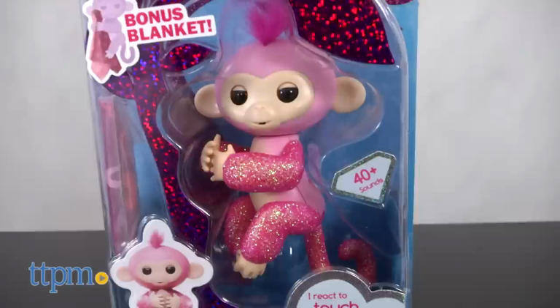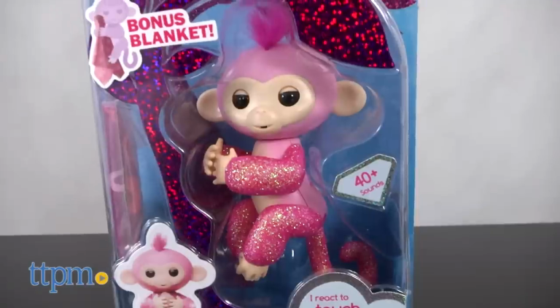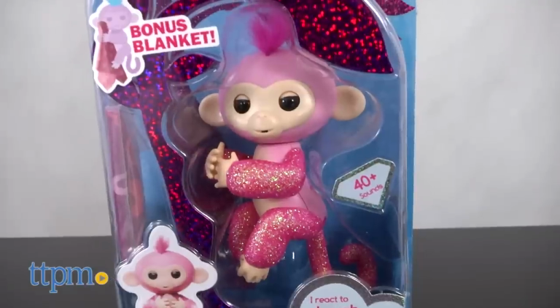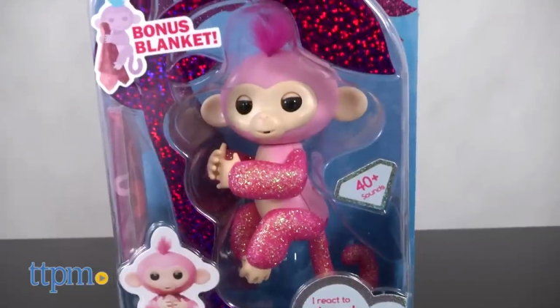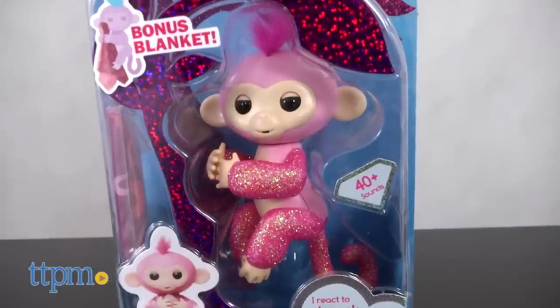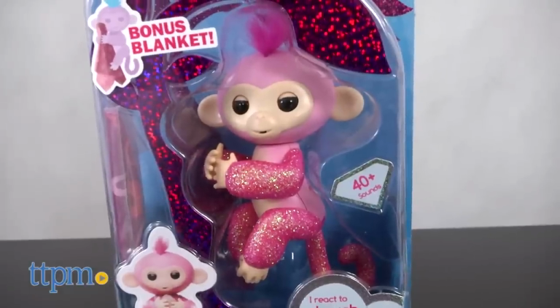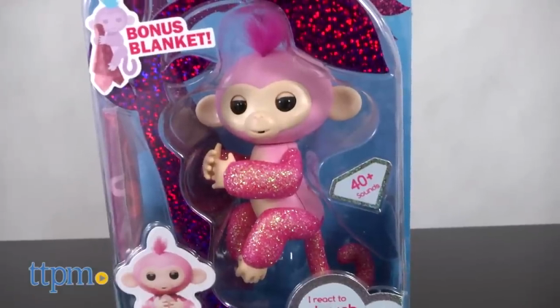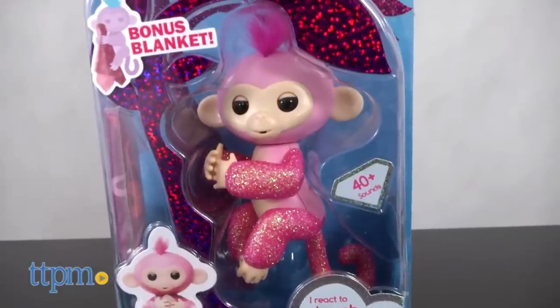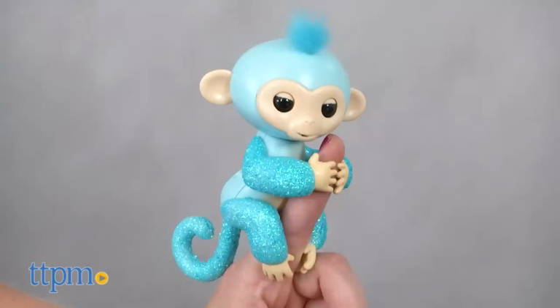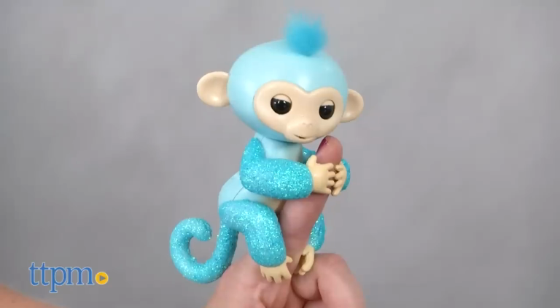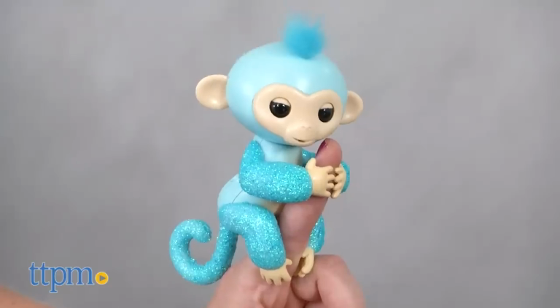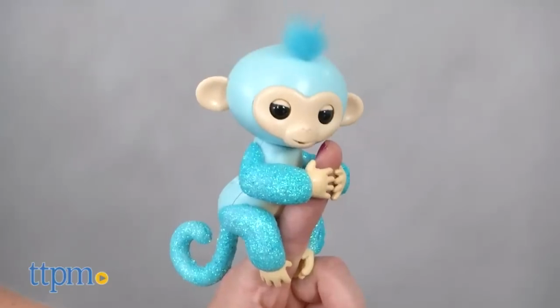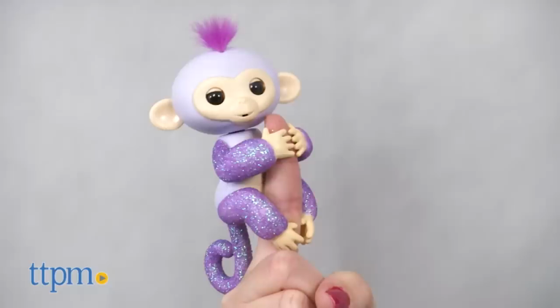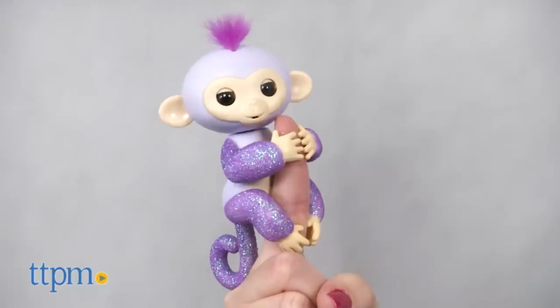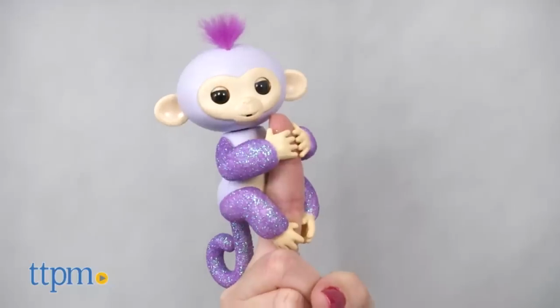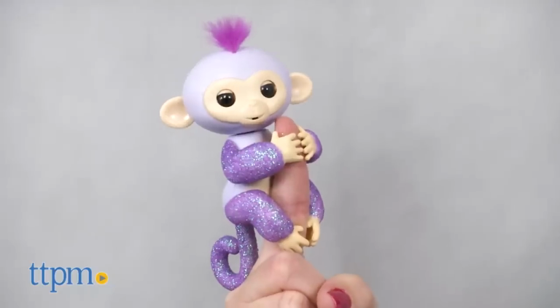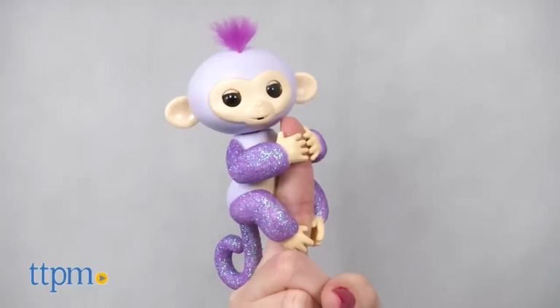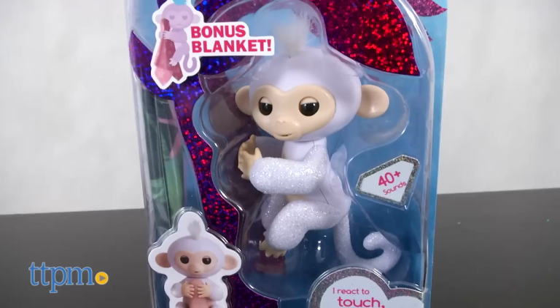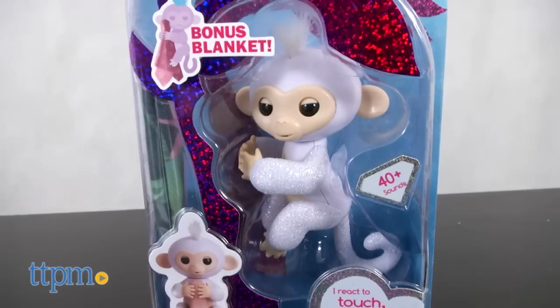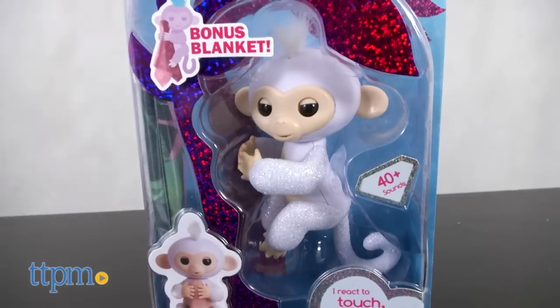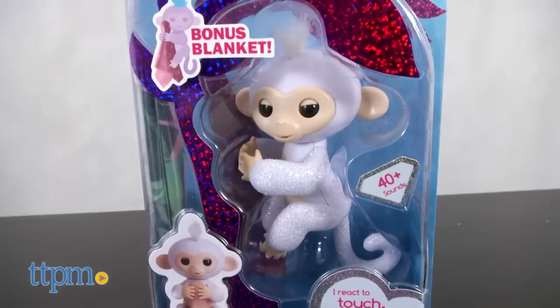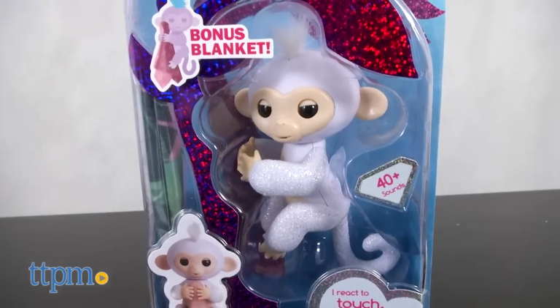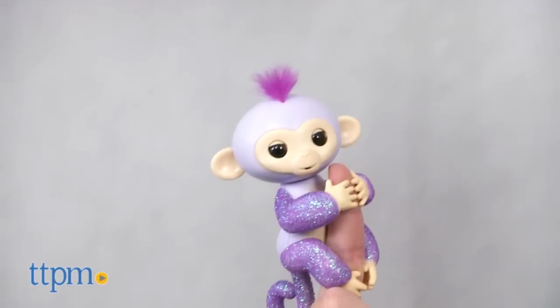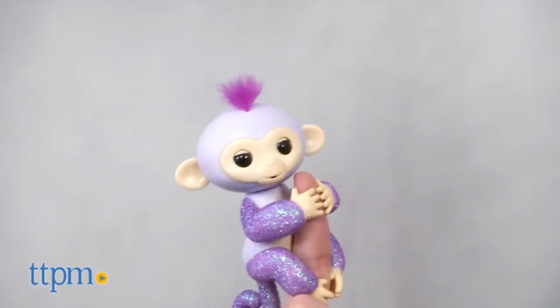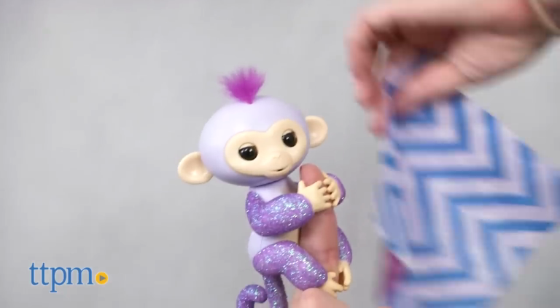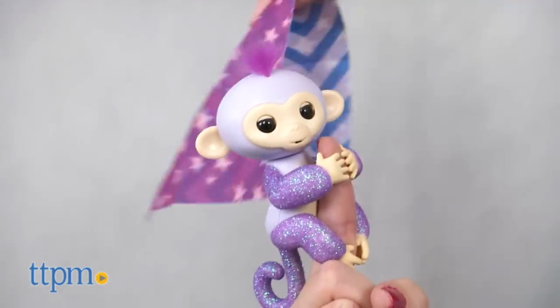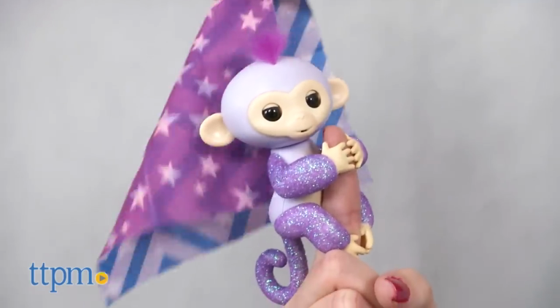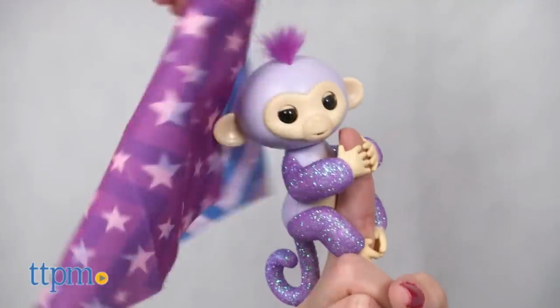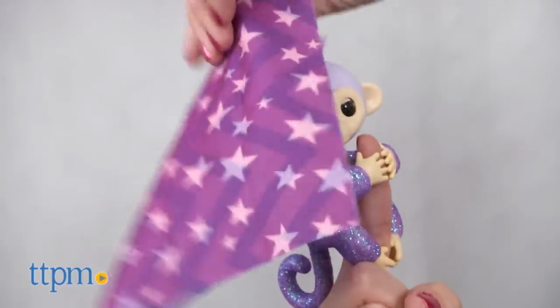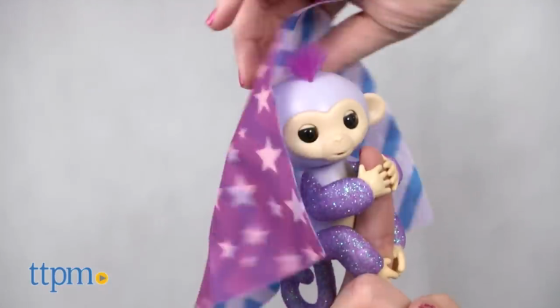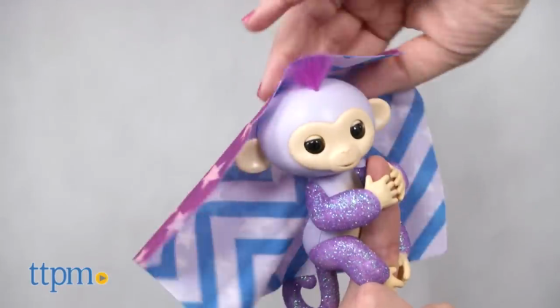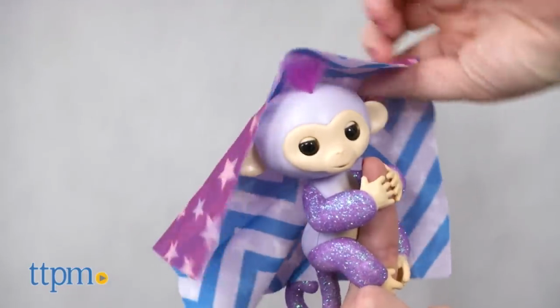There are four colors to choose from: pink, blue, purple, and white. Each Fingerlings Glitter Monkey is sold separately and comes with four button cell batteries.